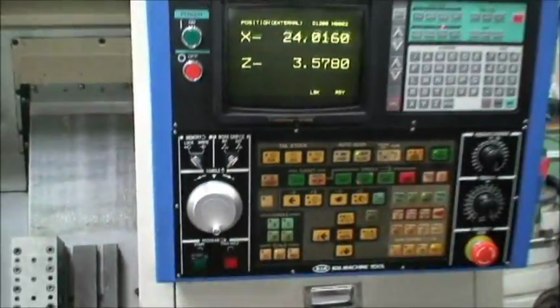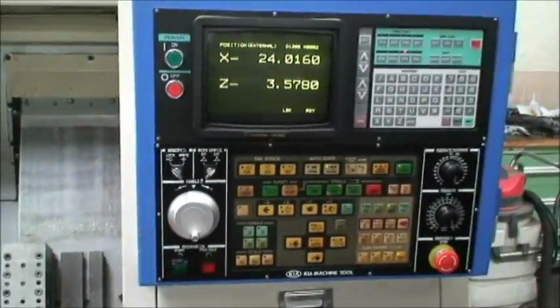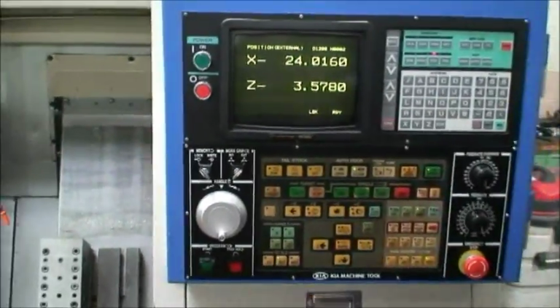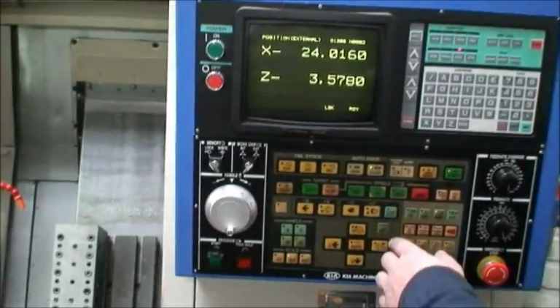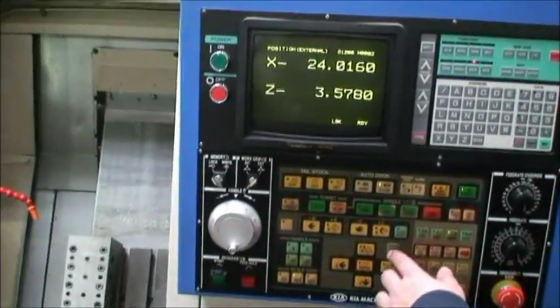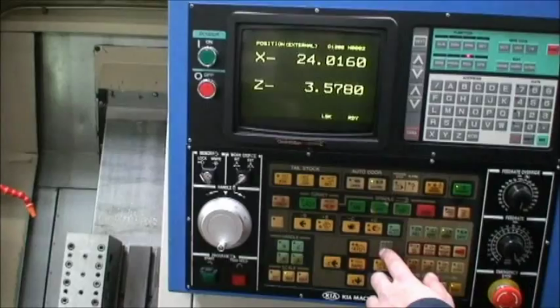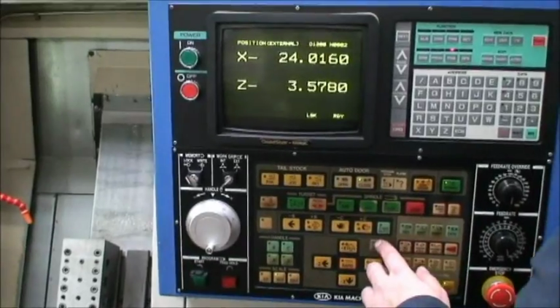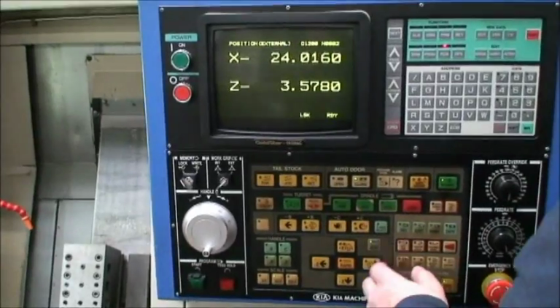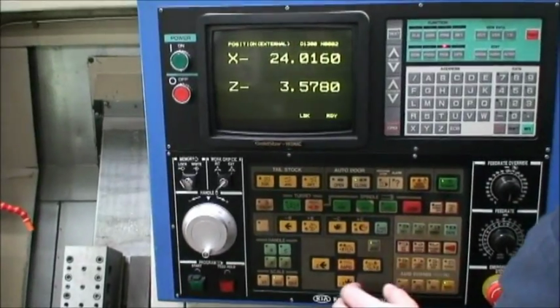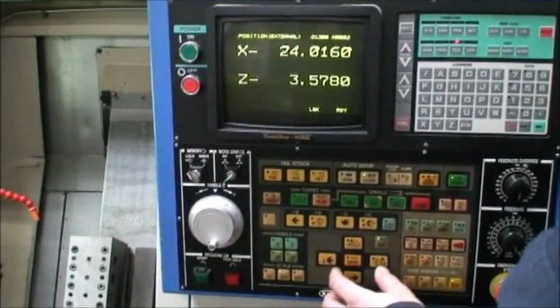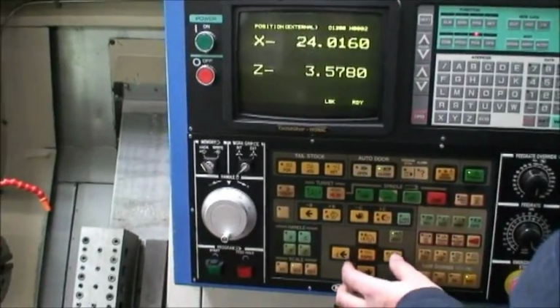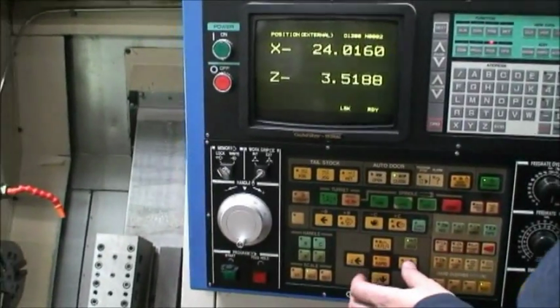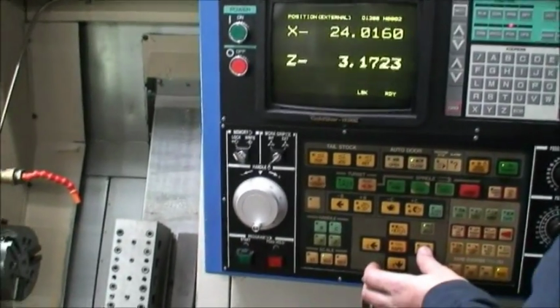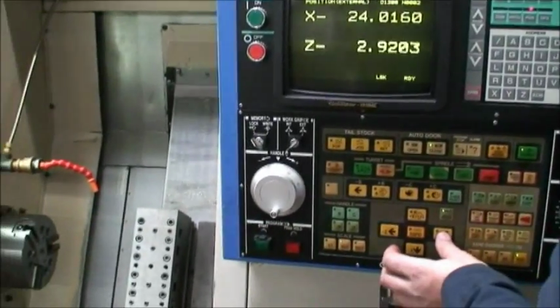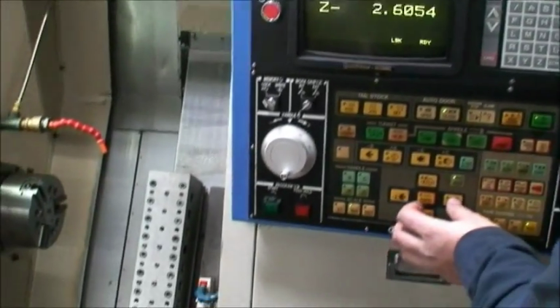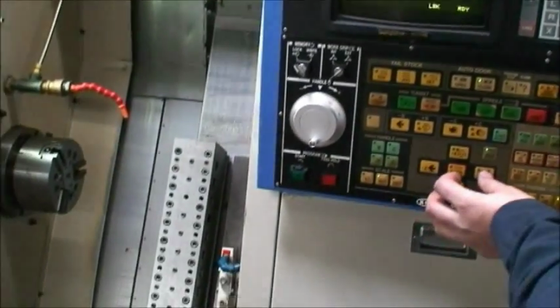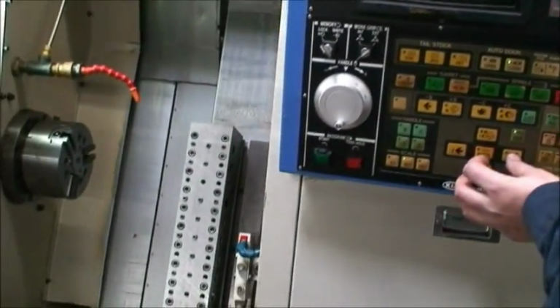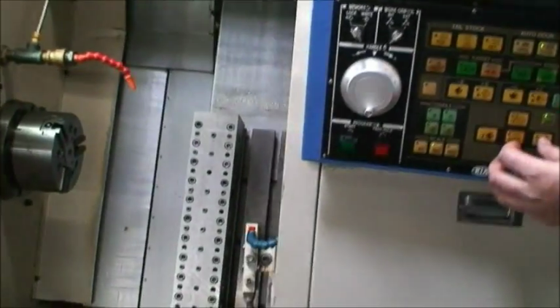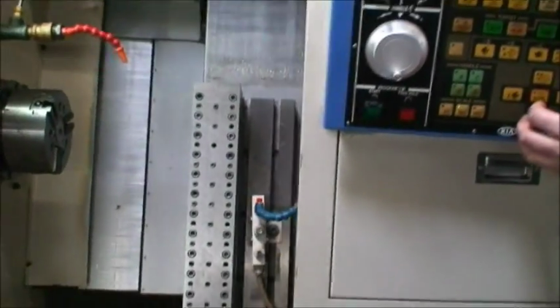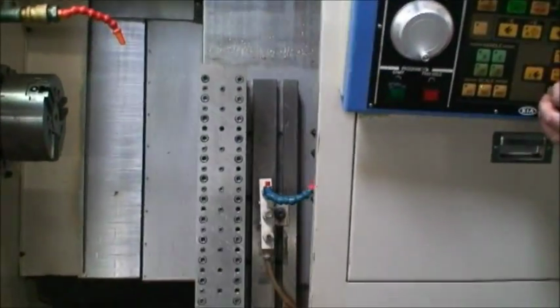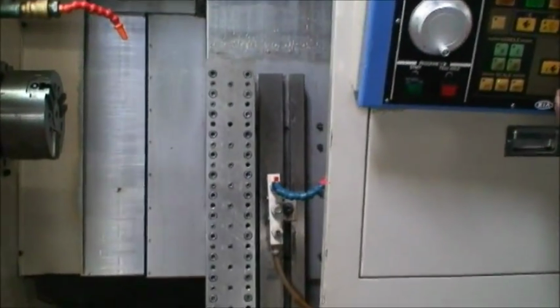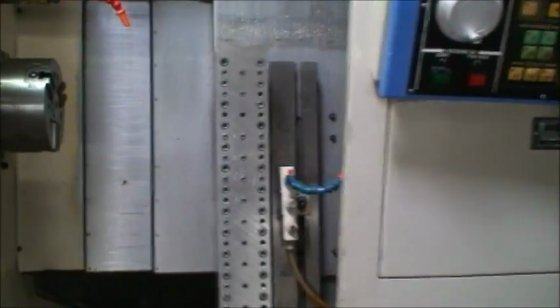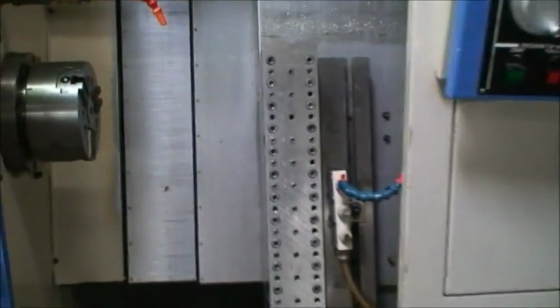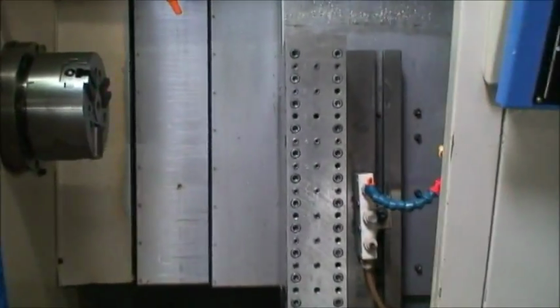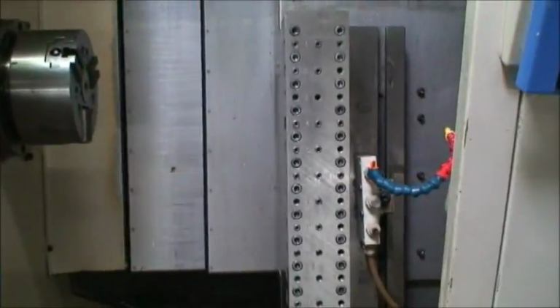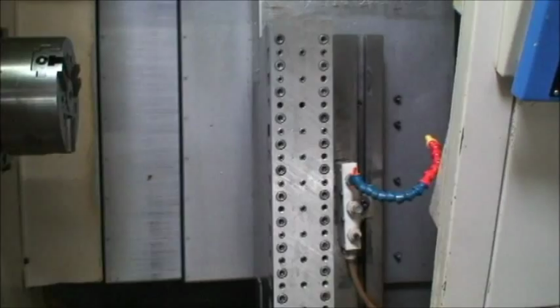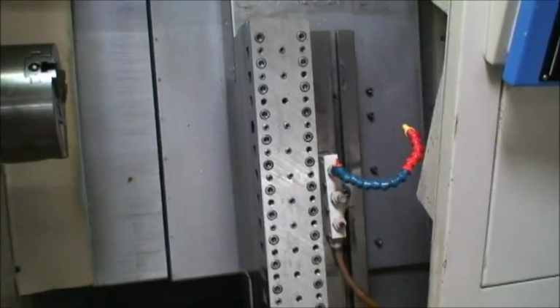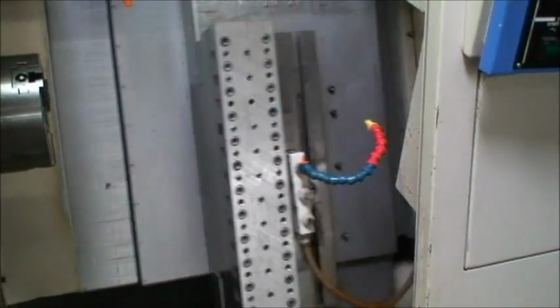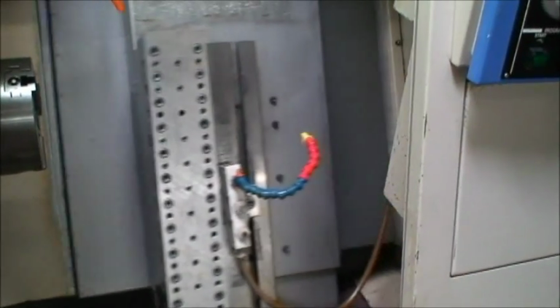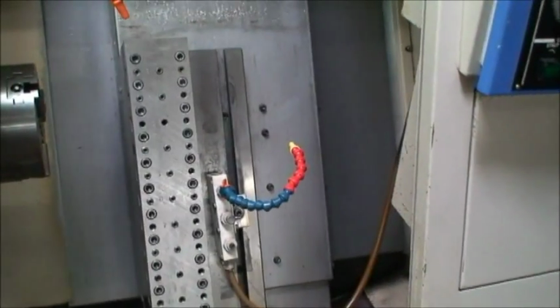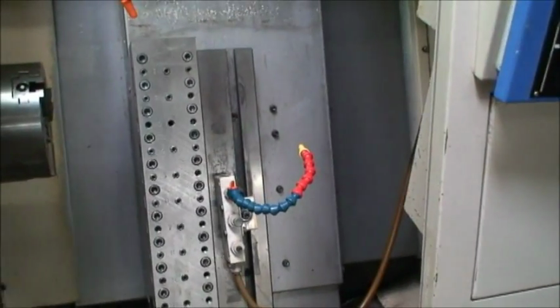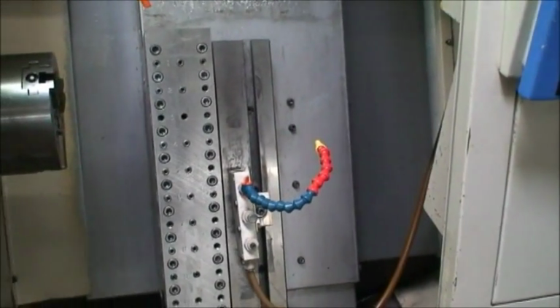We're in manual mode now, we'll probably just go ahead and jog things around a little bit. I'll stop talking so you can hear it.